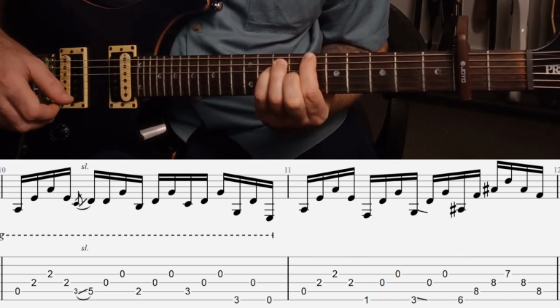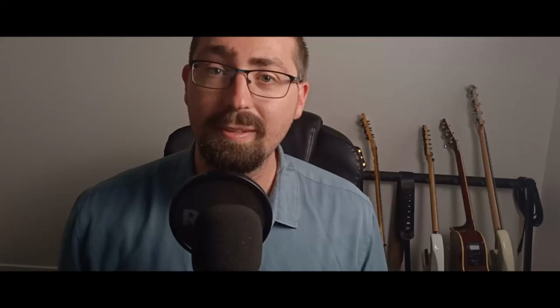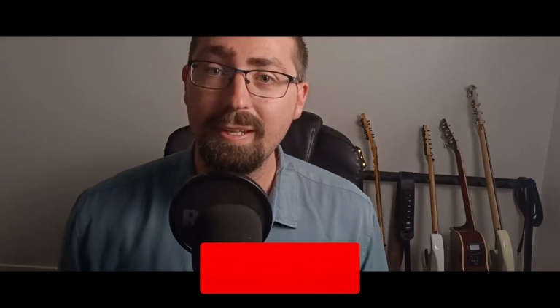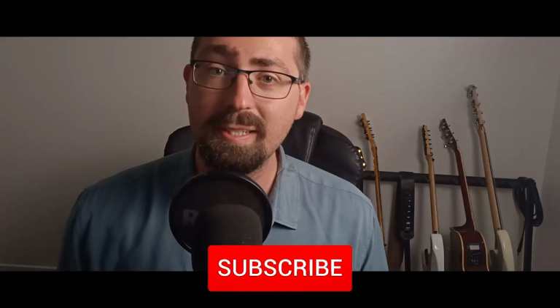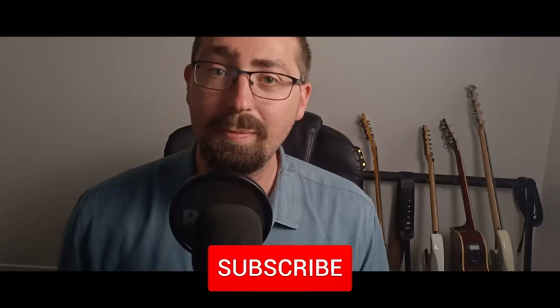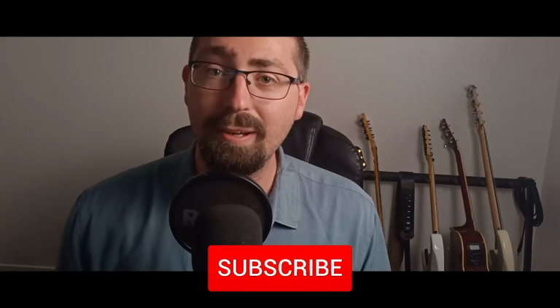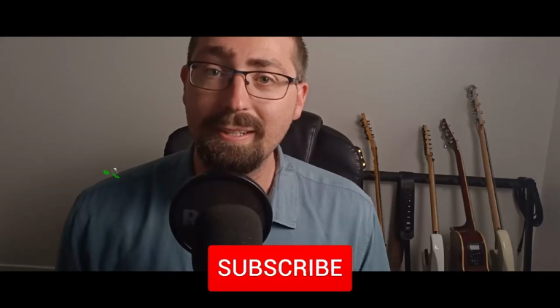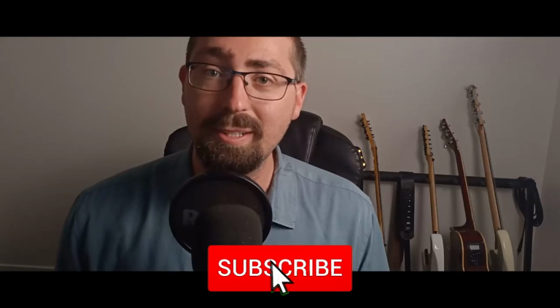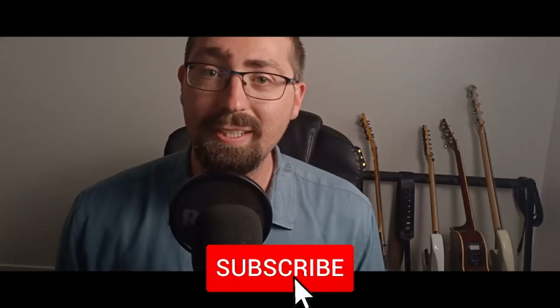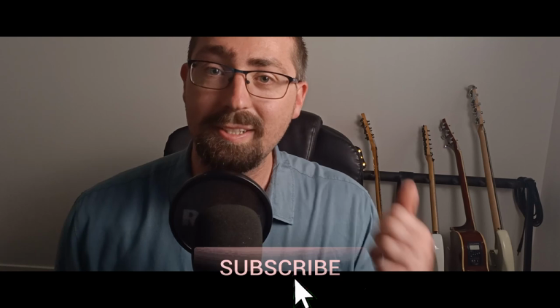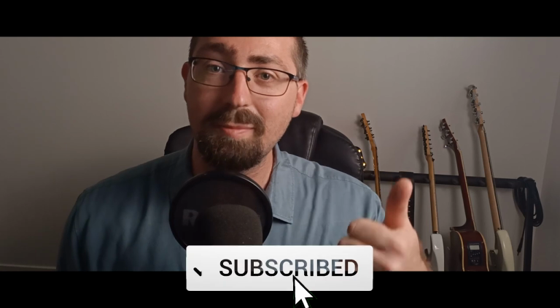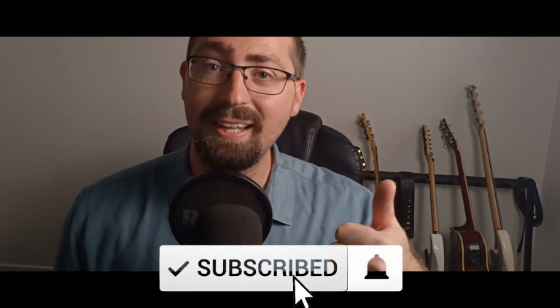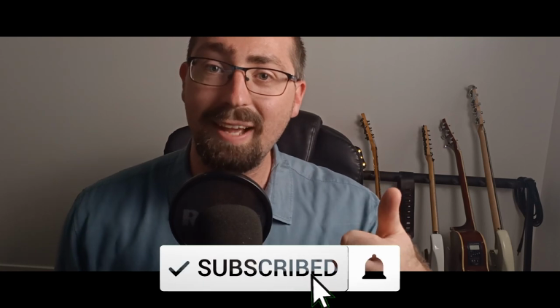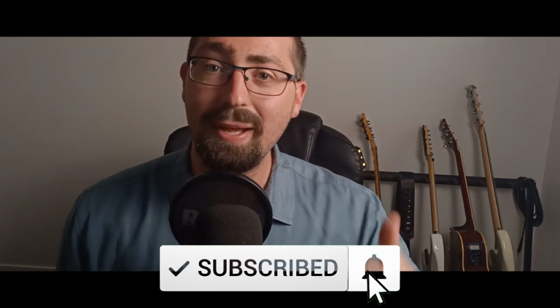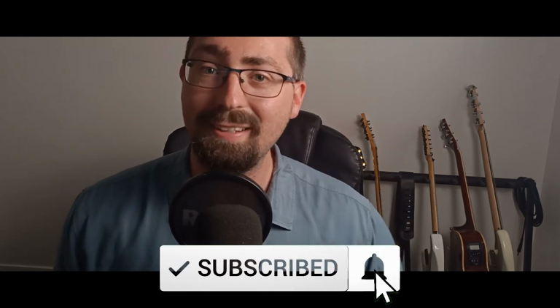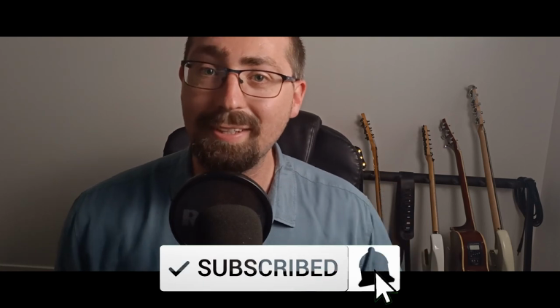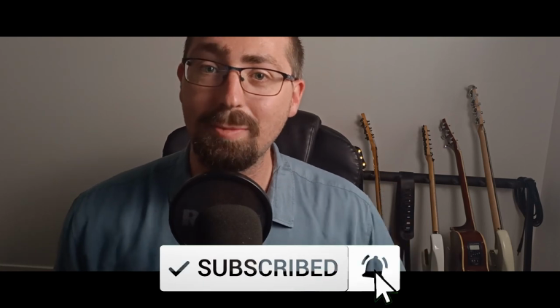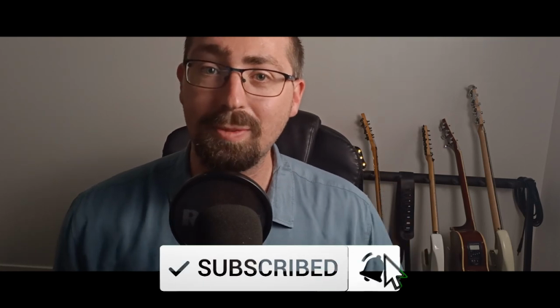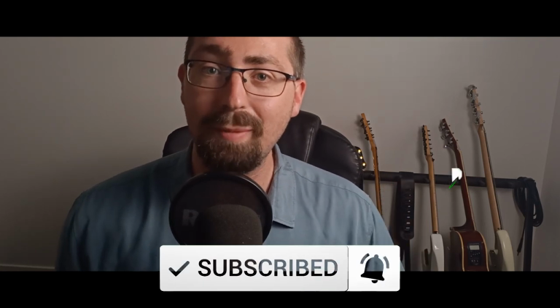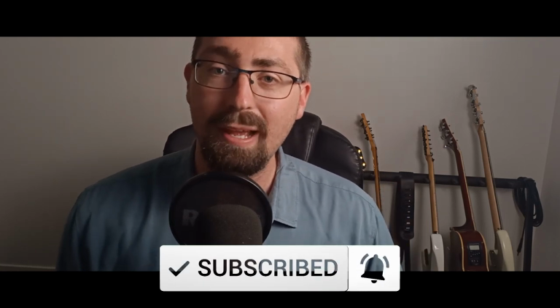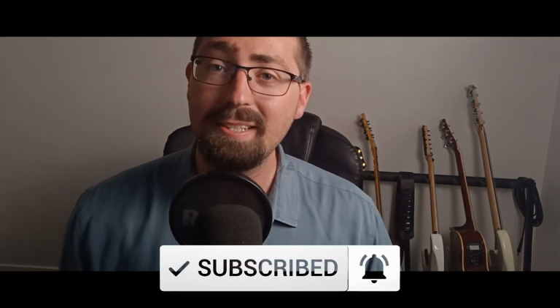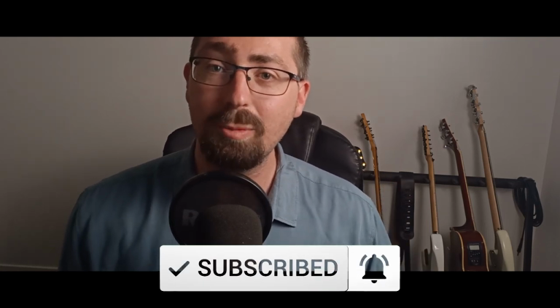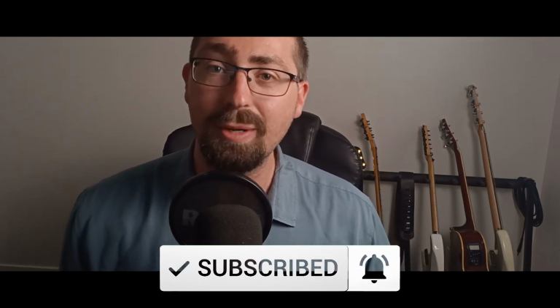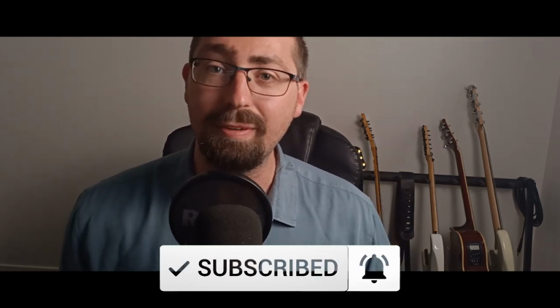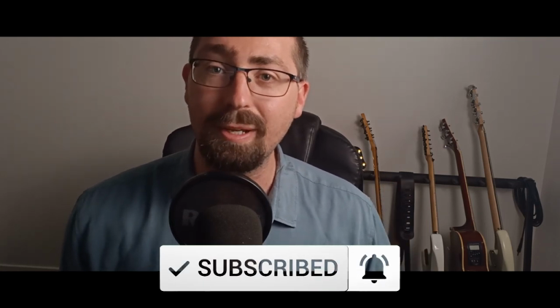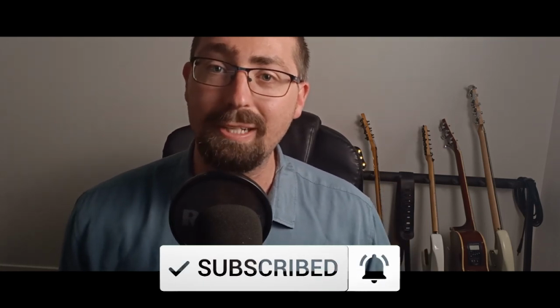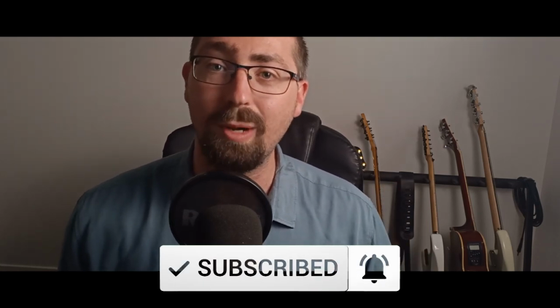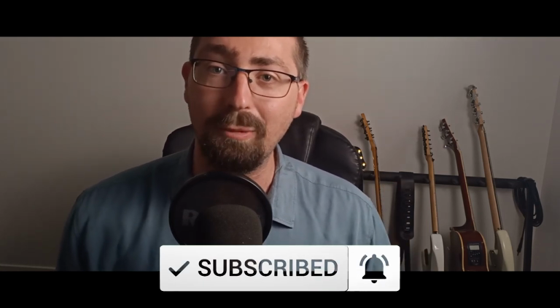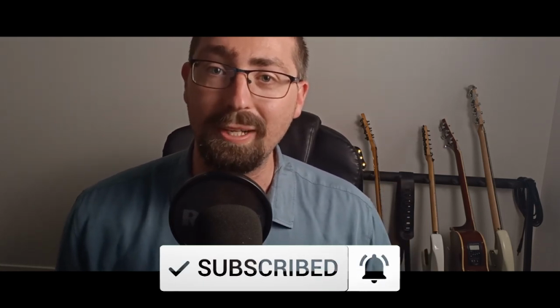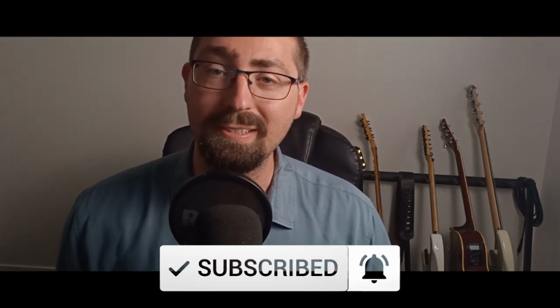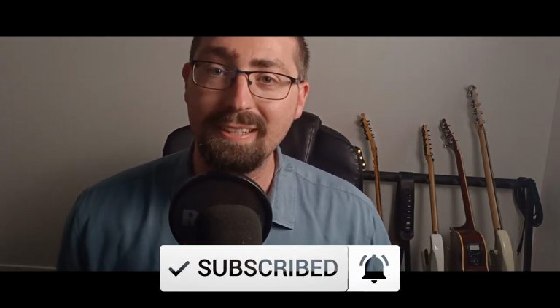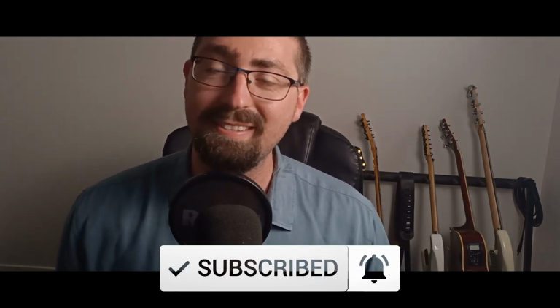The next step to learning this song is to smash that like button and hit the subscribe button, as this will help the video reach a wider audience. Cheers.